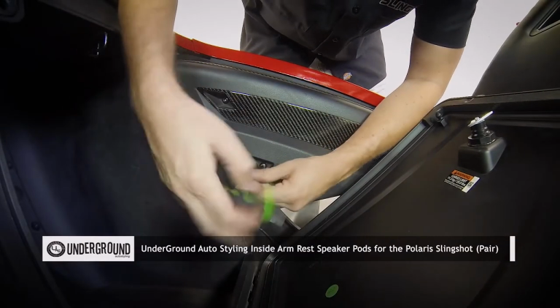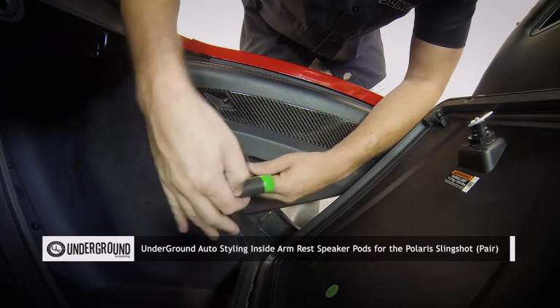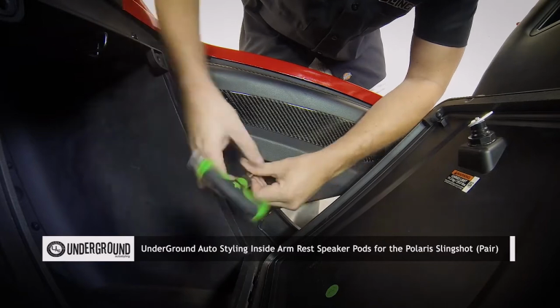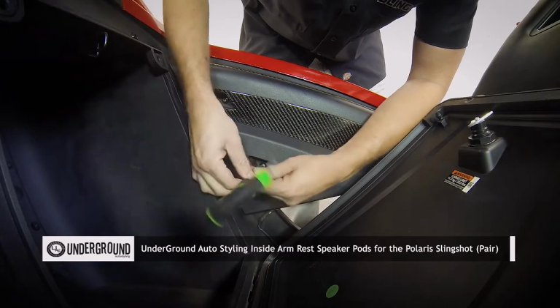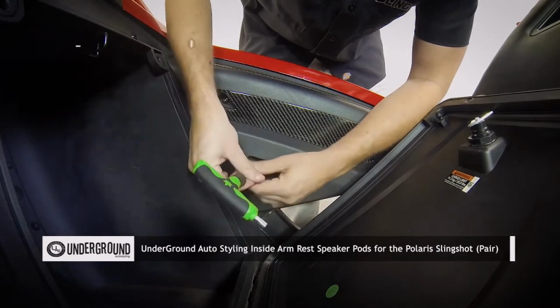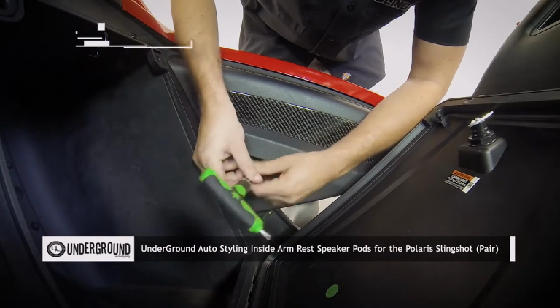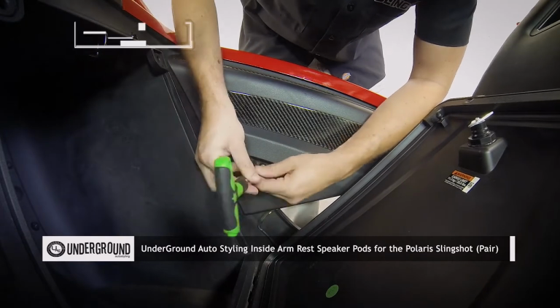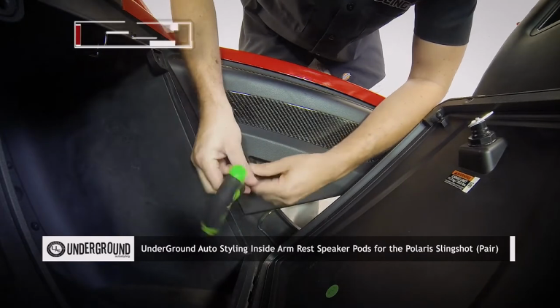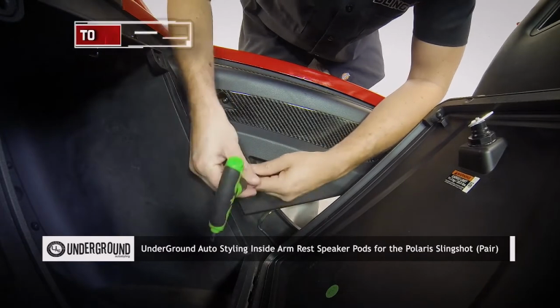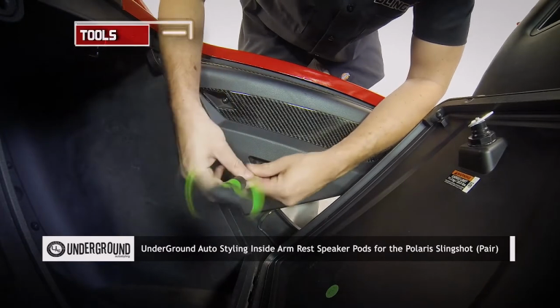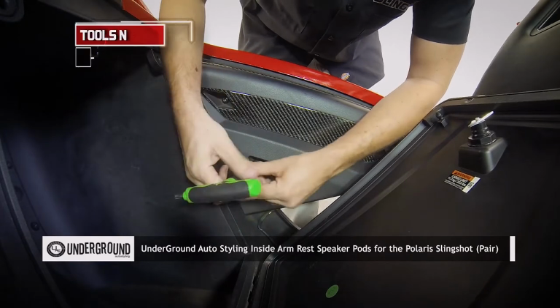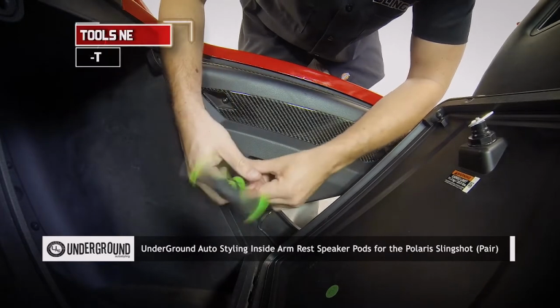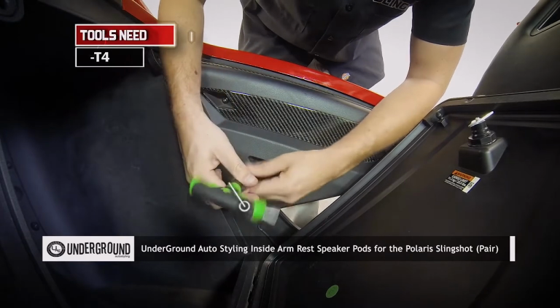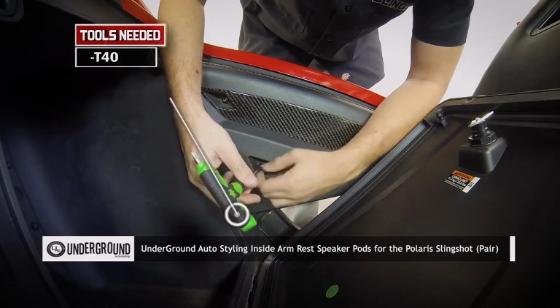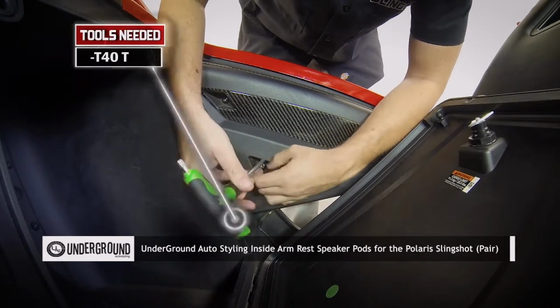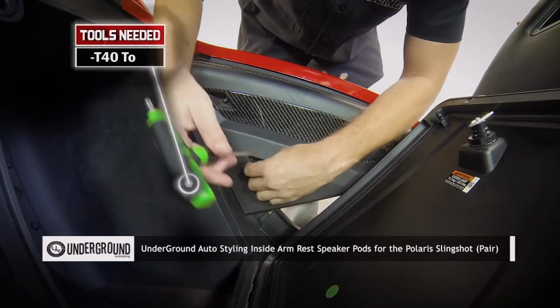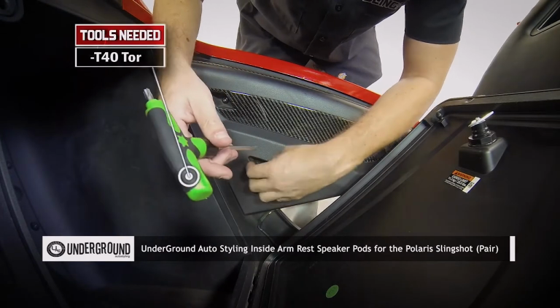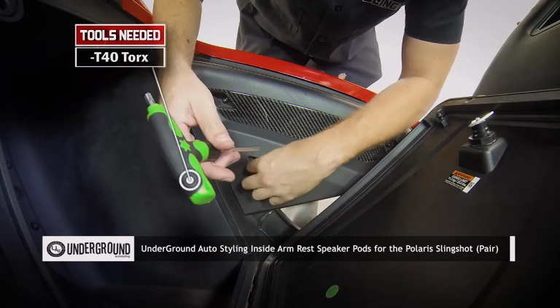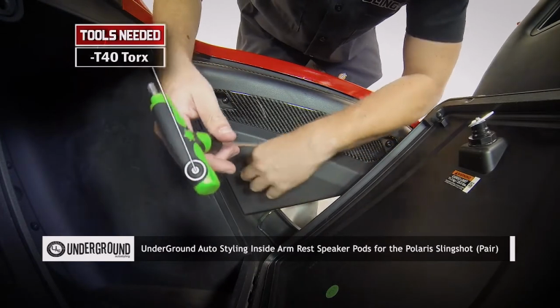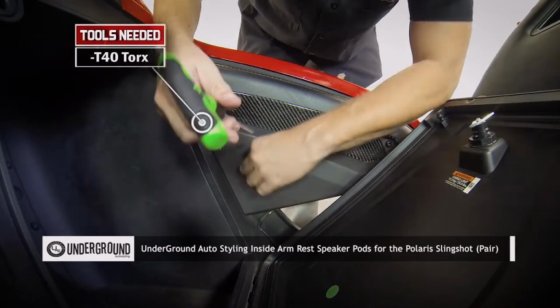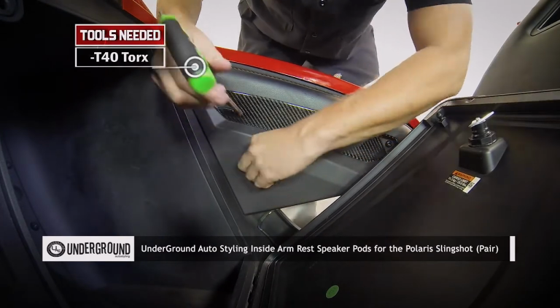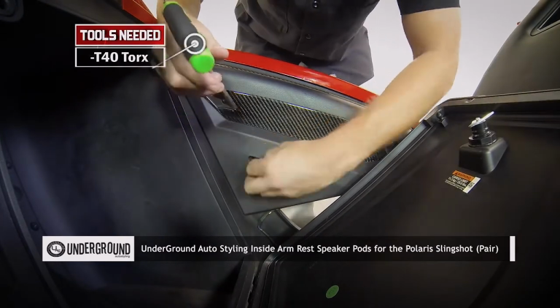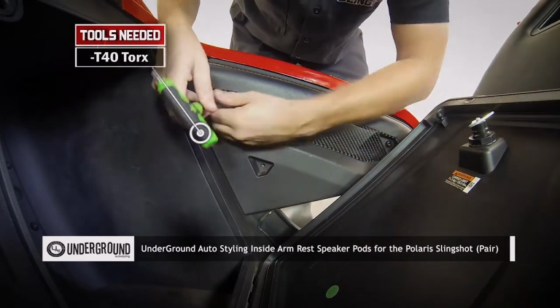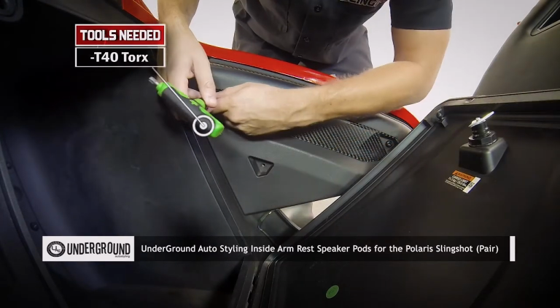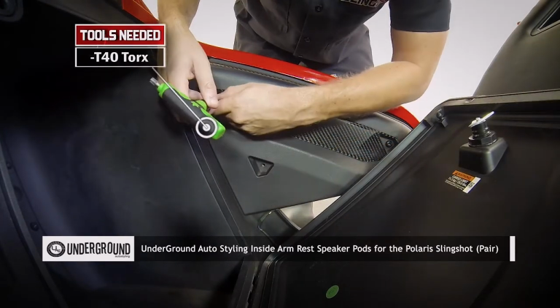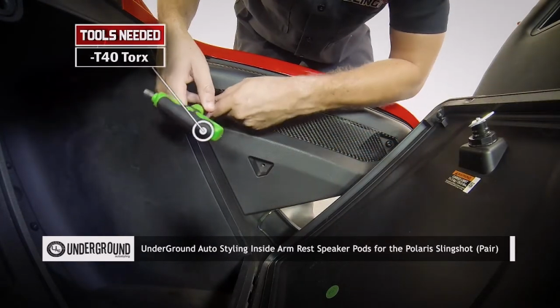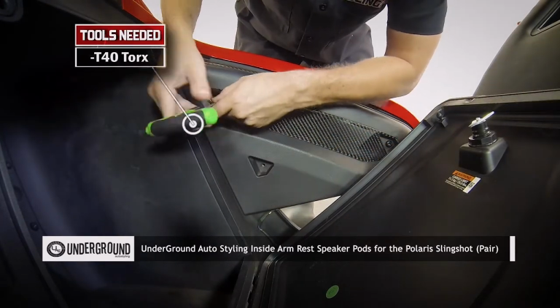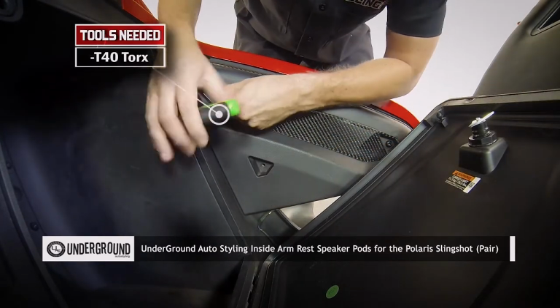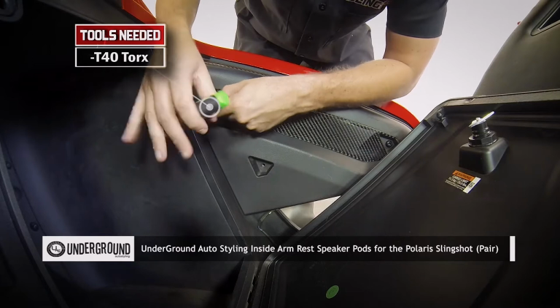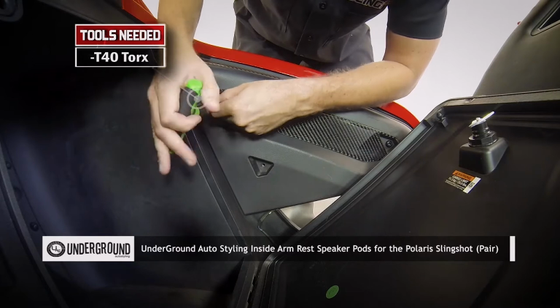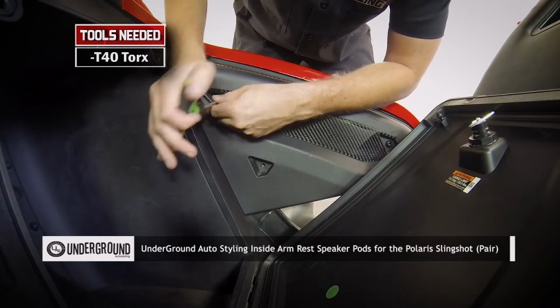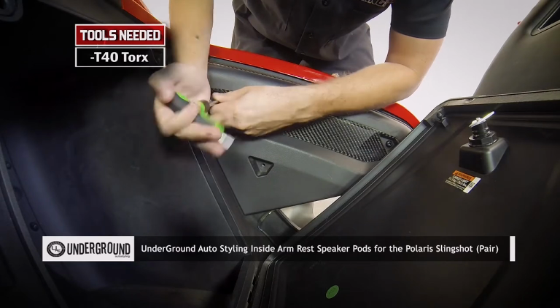Start by removing the five T40 Torx bolts that attach the inner armrest panels to both the passenger and driver side armrest.